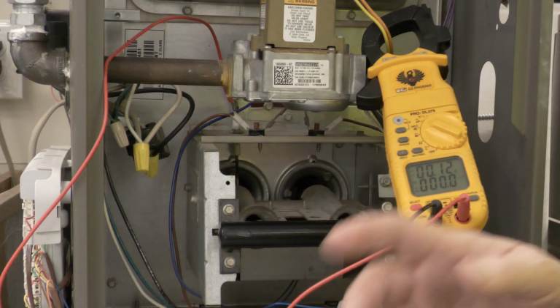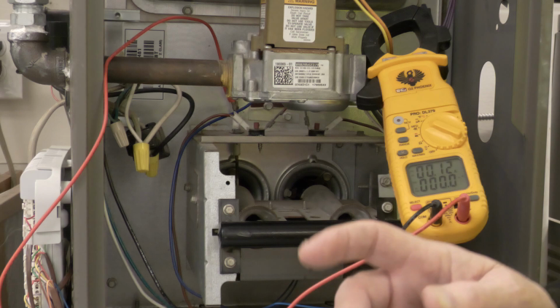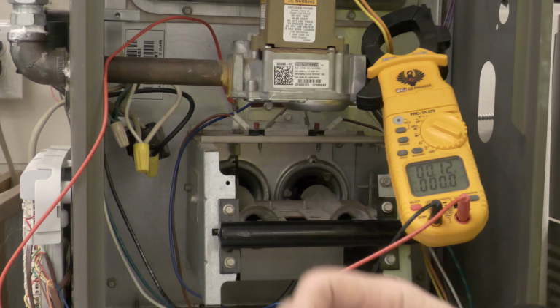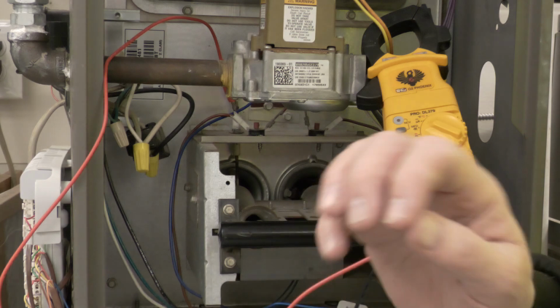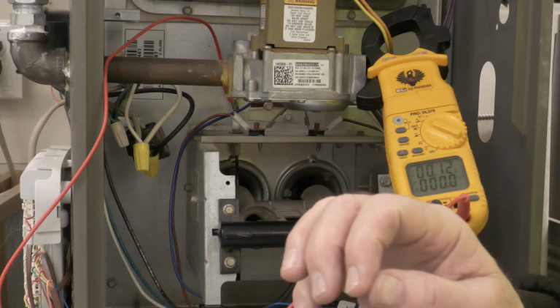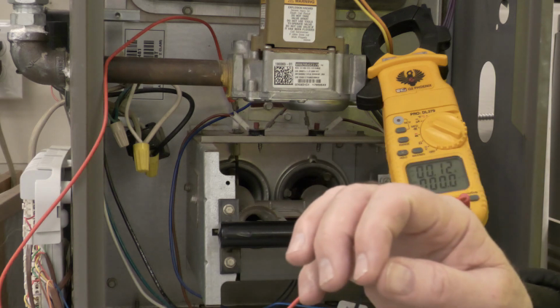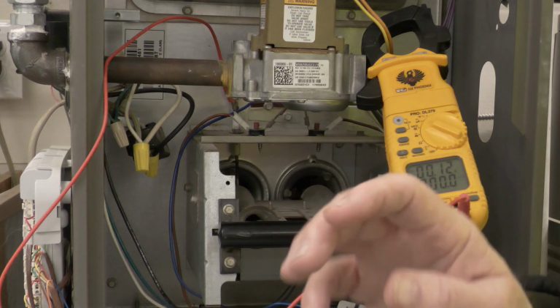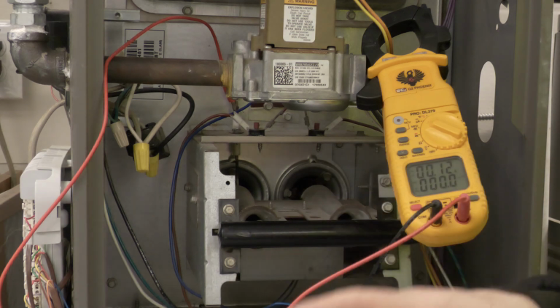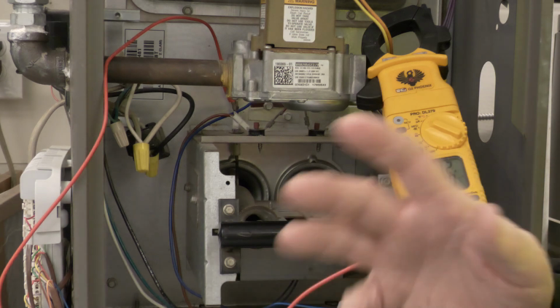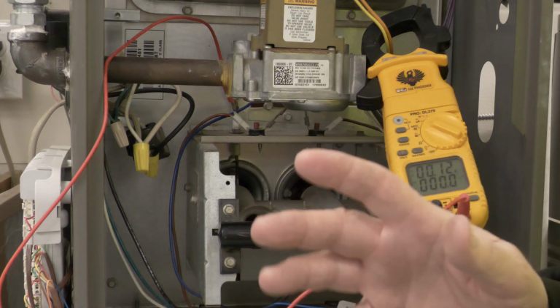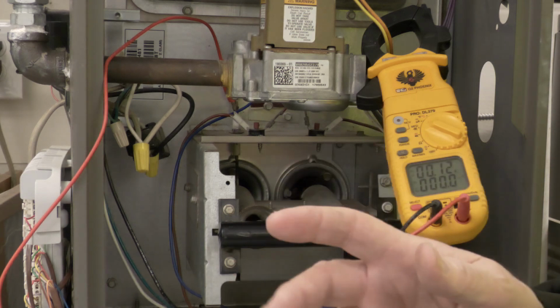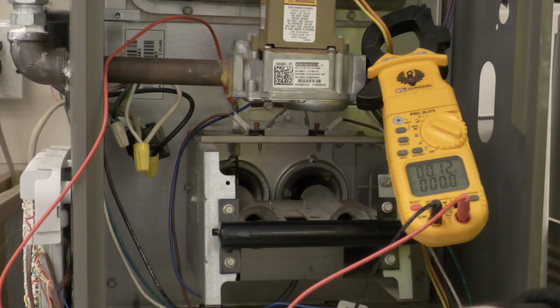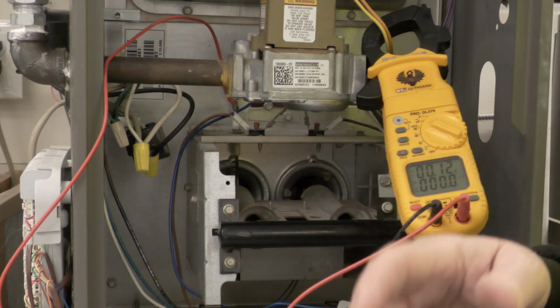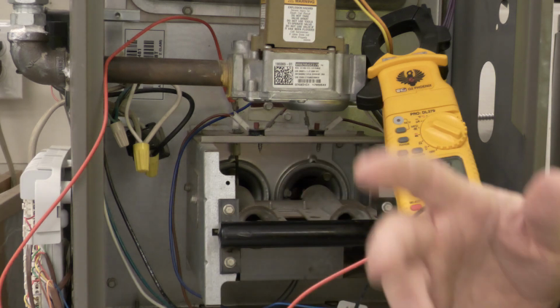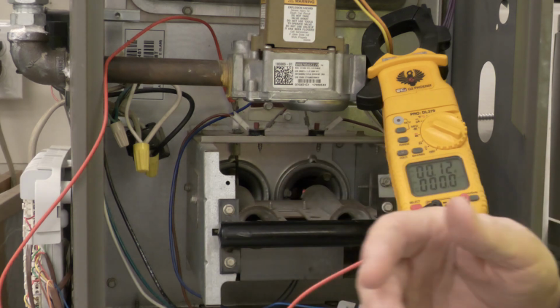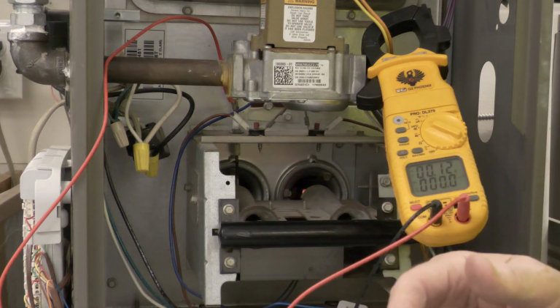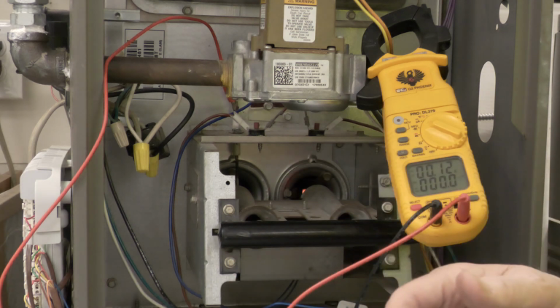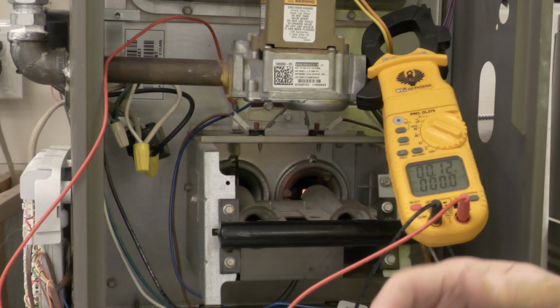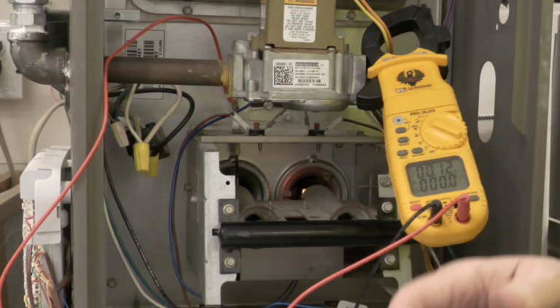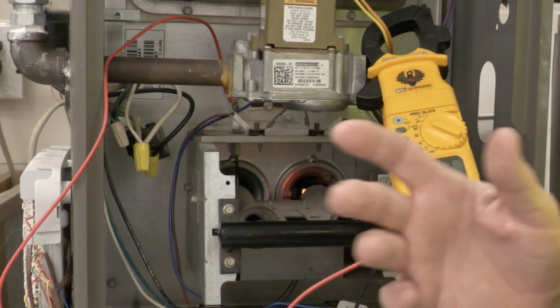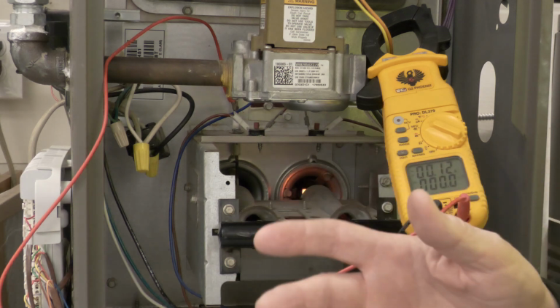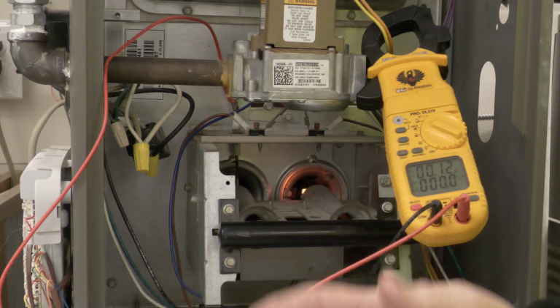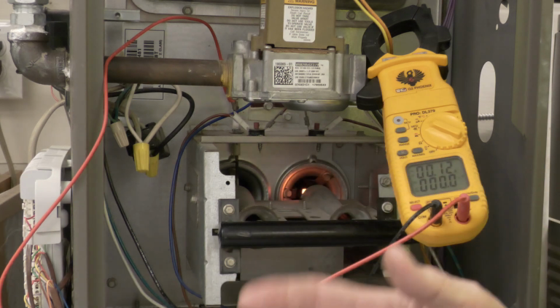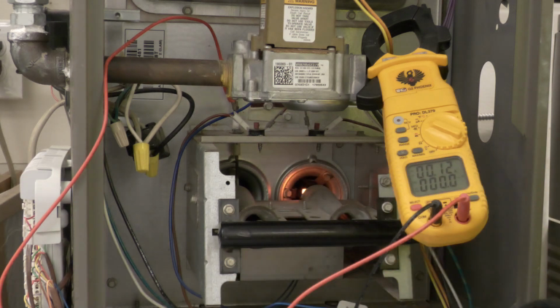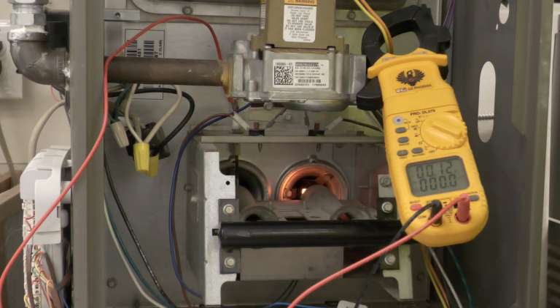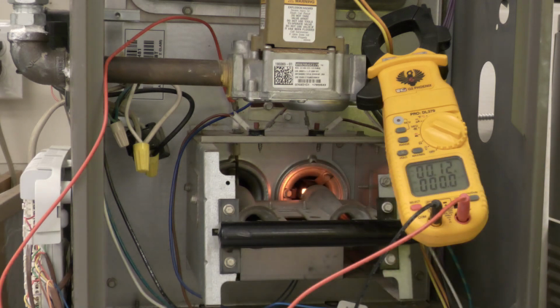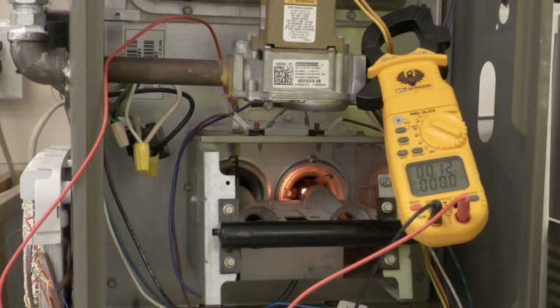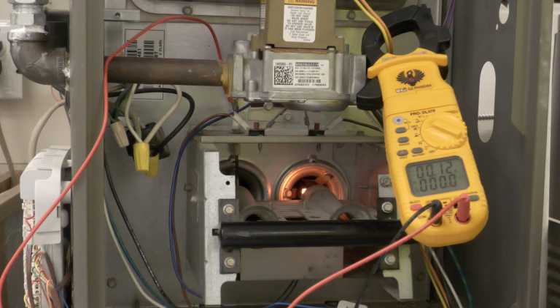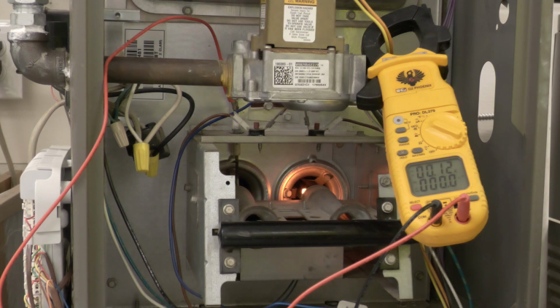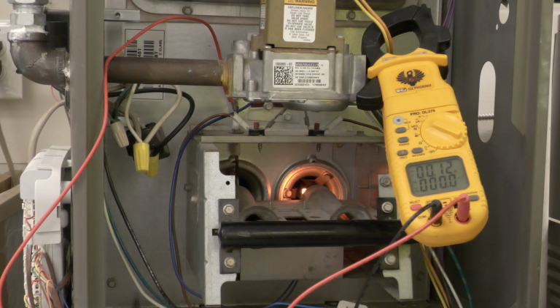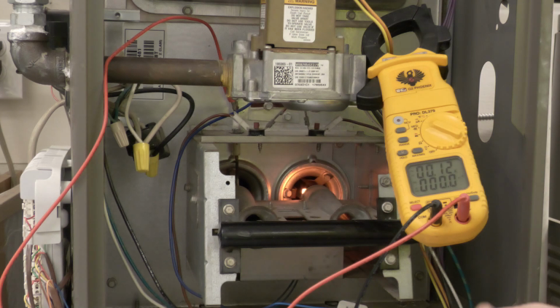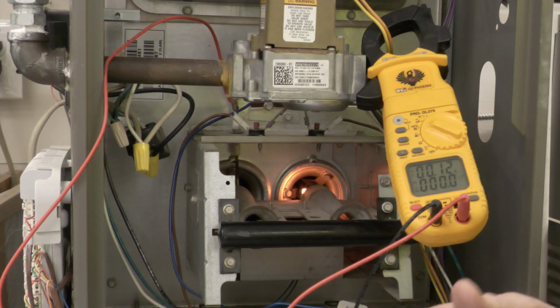For a soft lockout, you reset the thermostat. For a hard lockout, you have to turn the breaker off, kill the power to the unit, and then reset it.